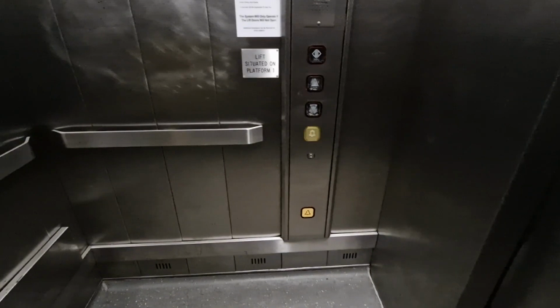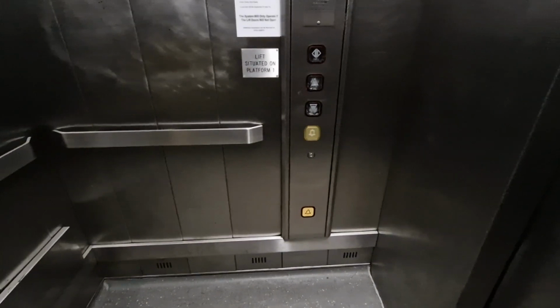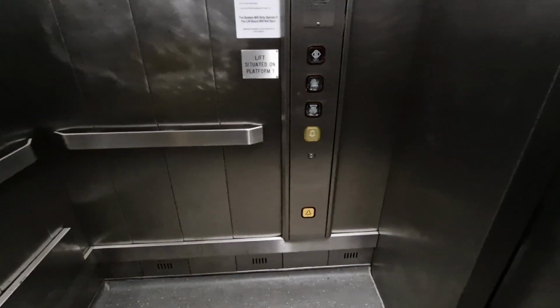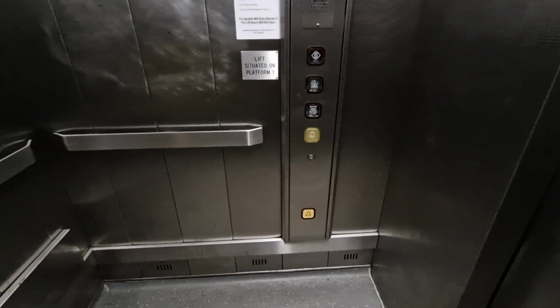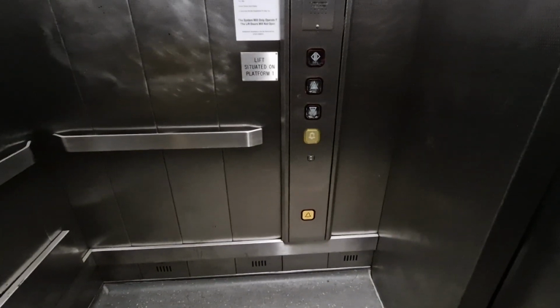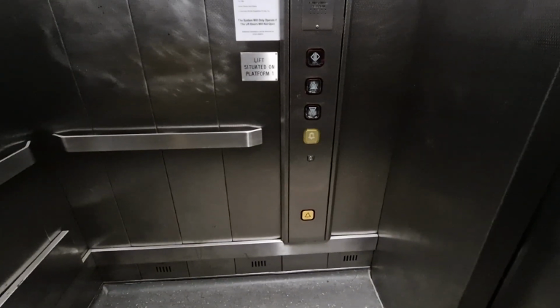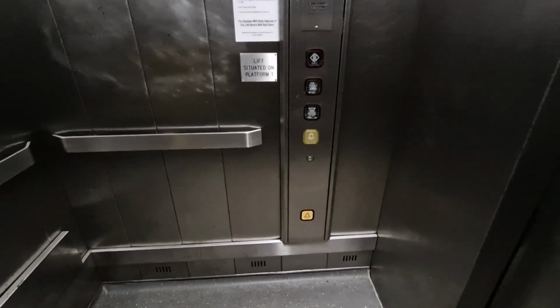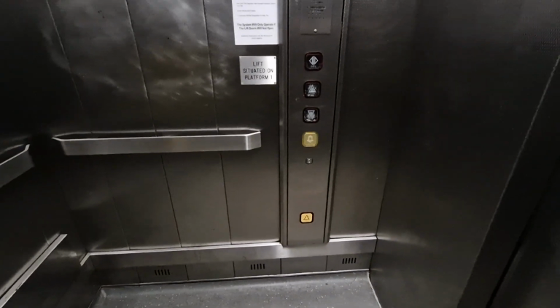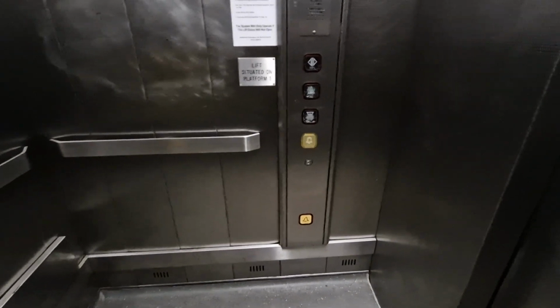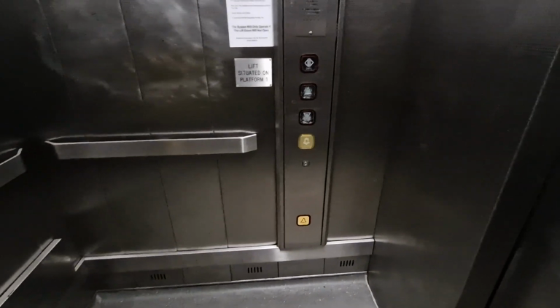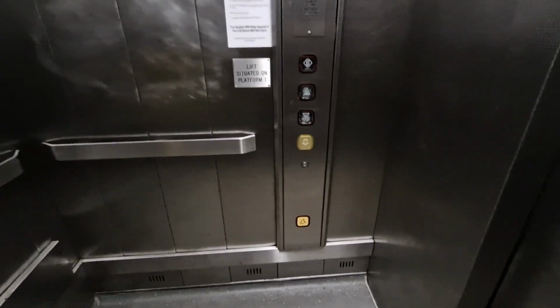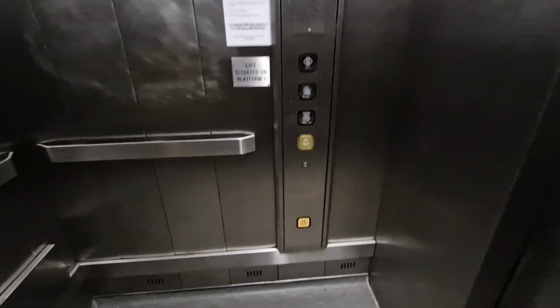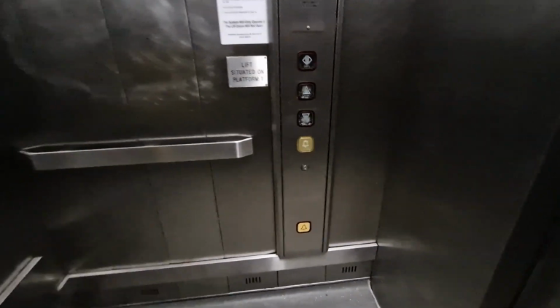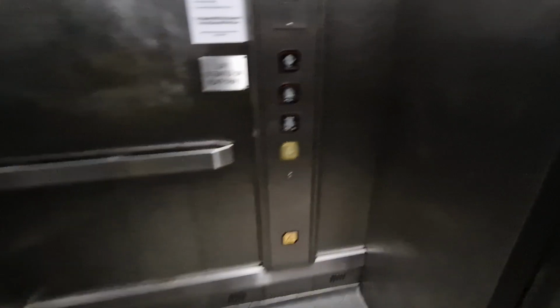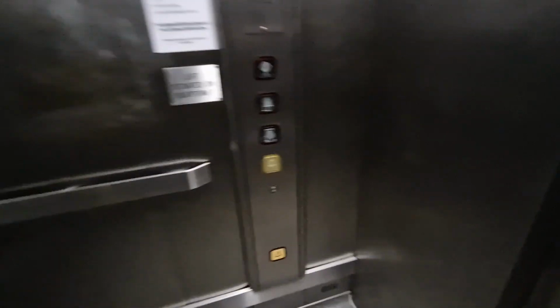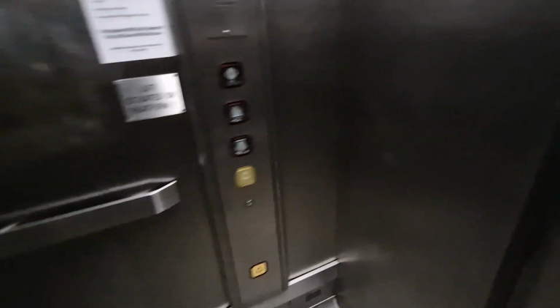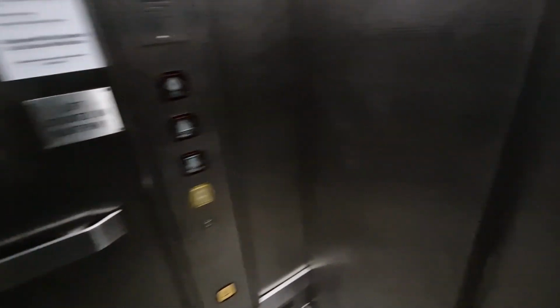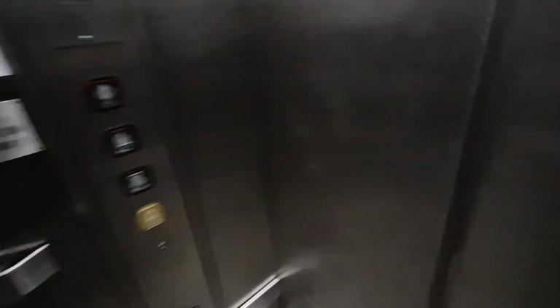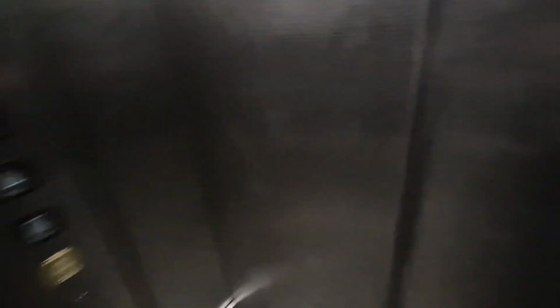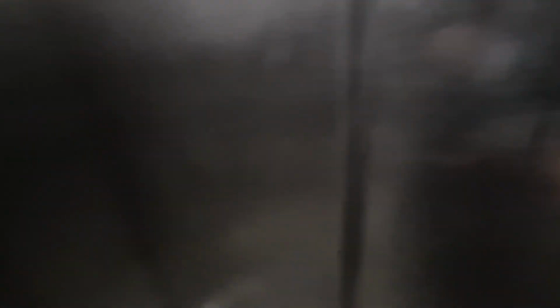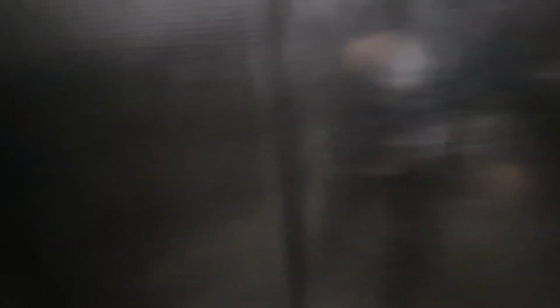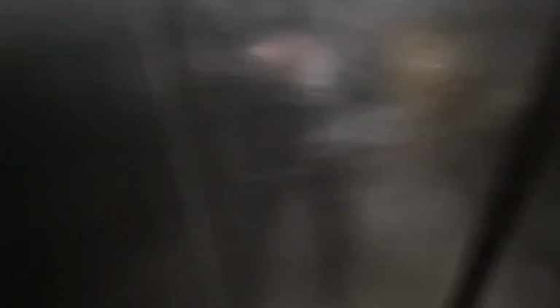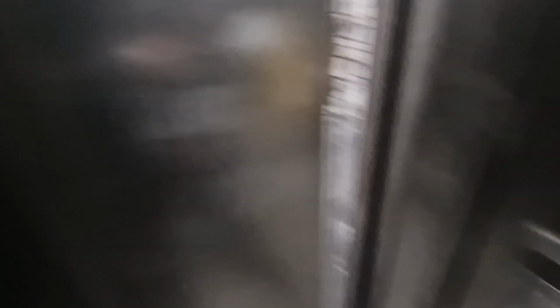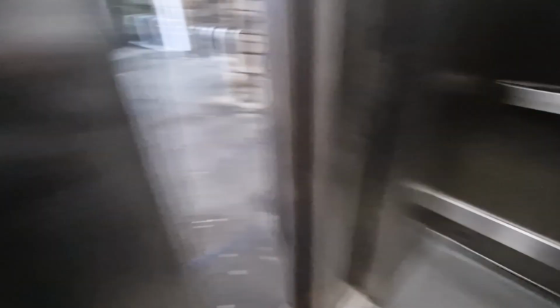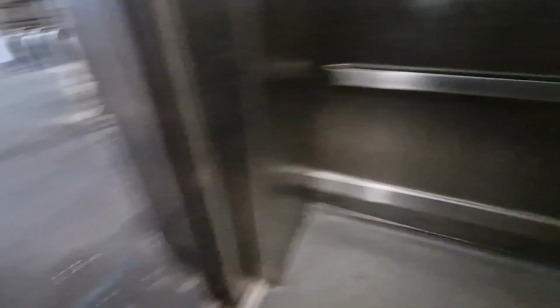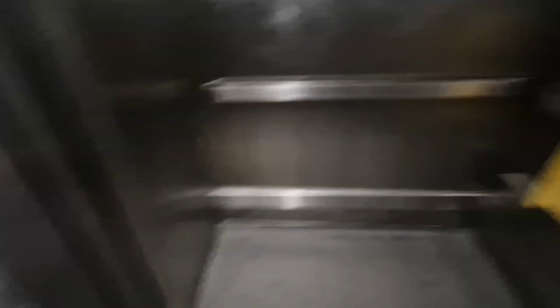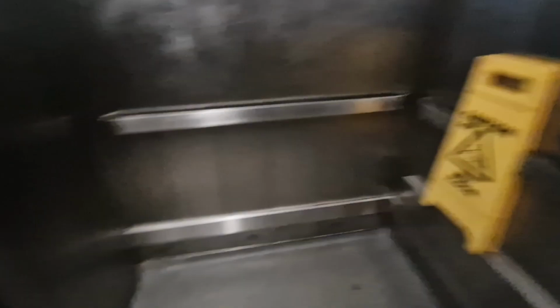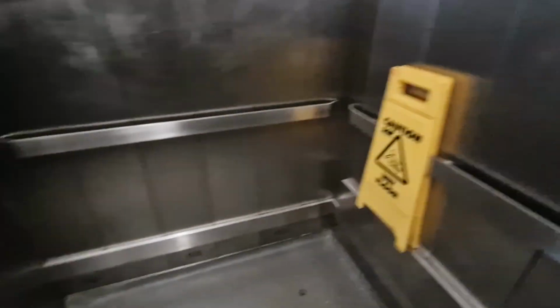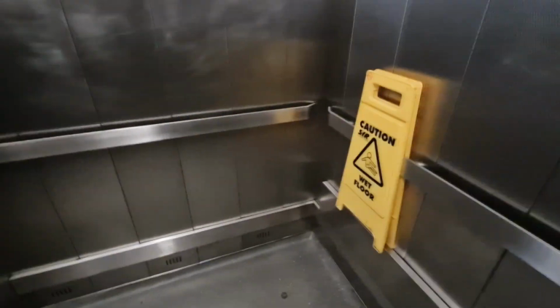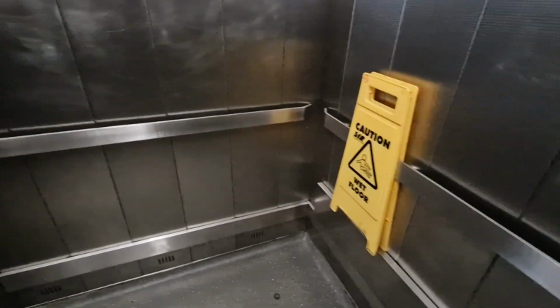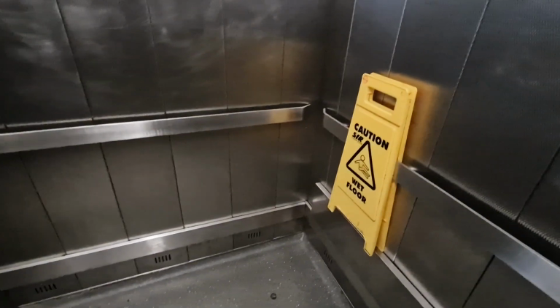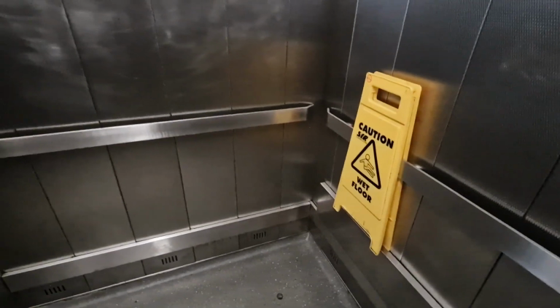Platform level. We are at platform level. Stand clear, door opening.